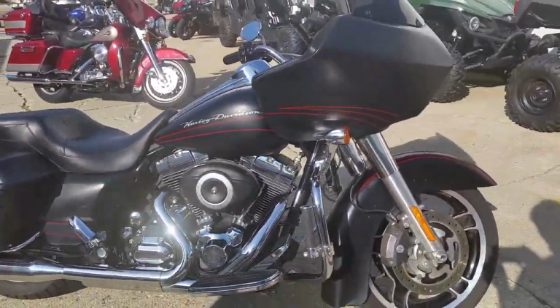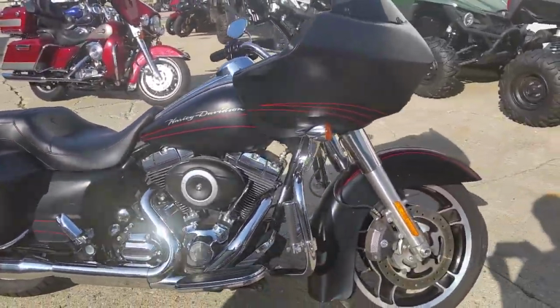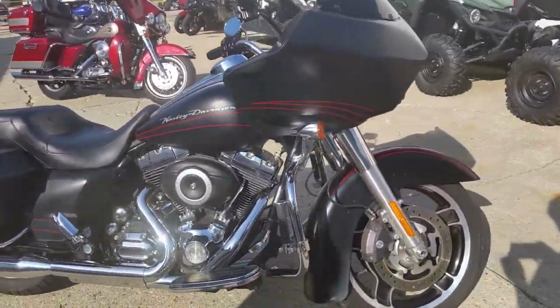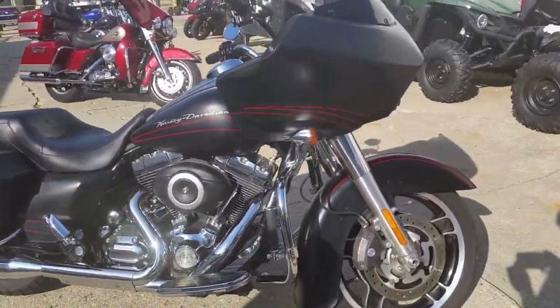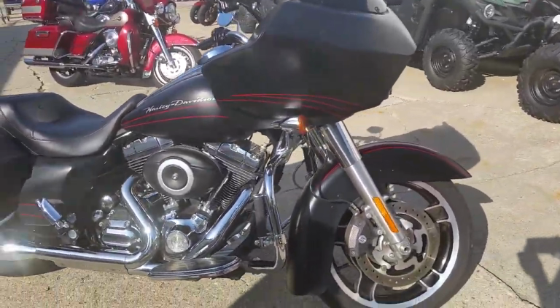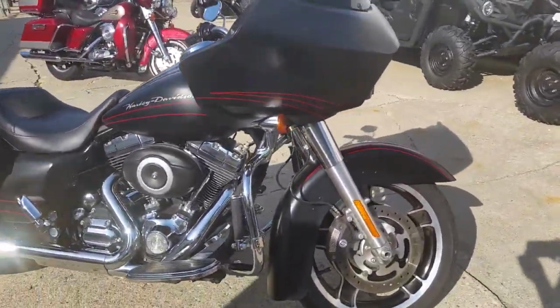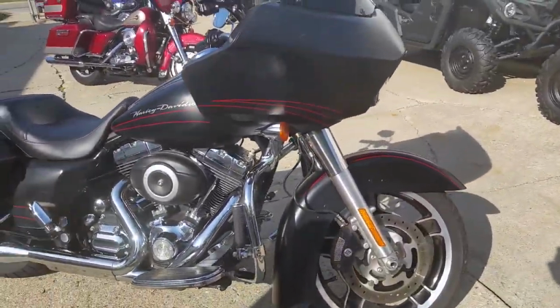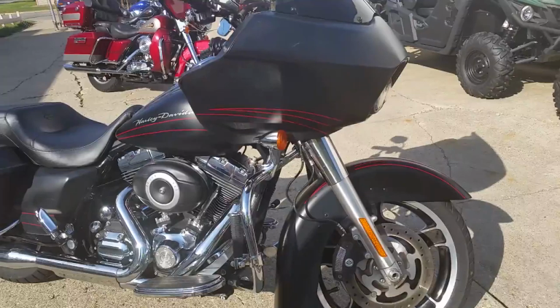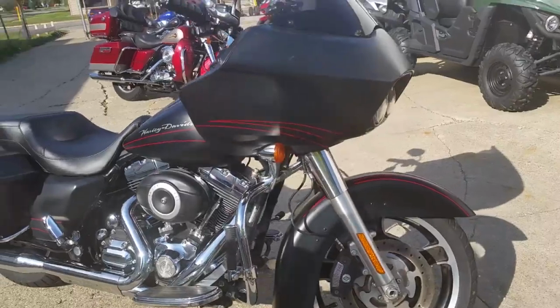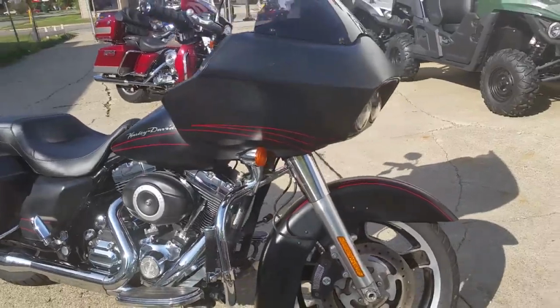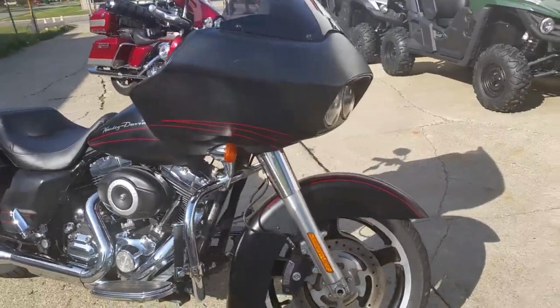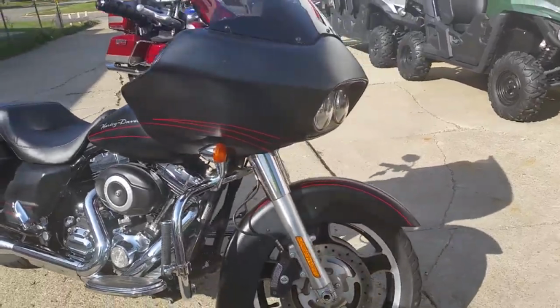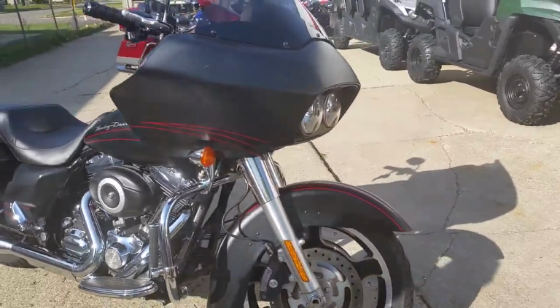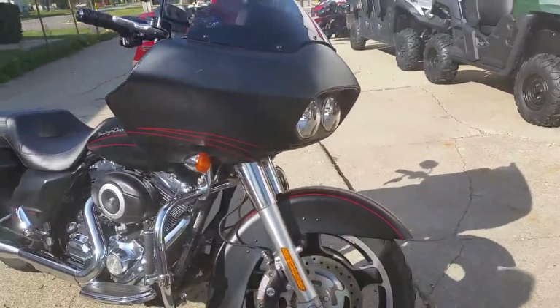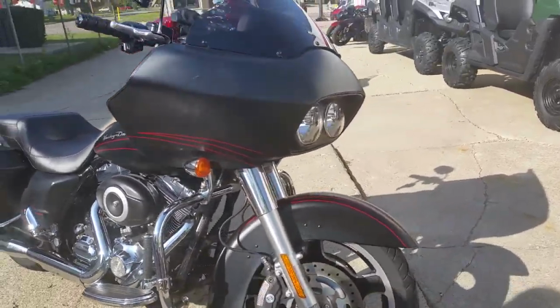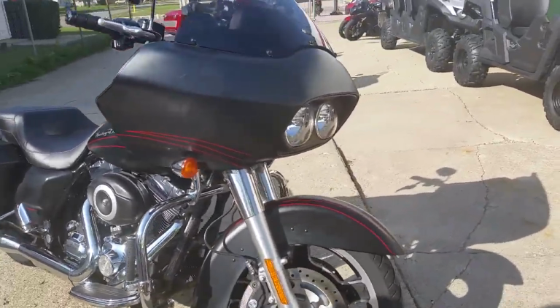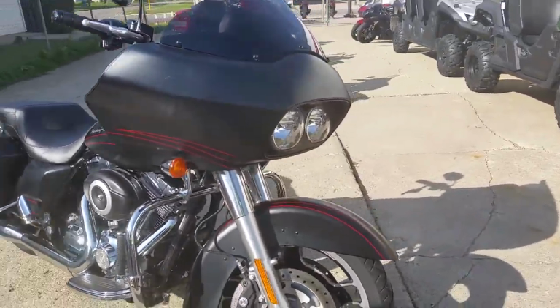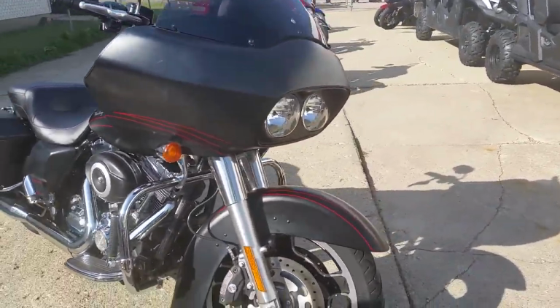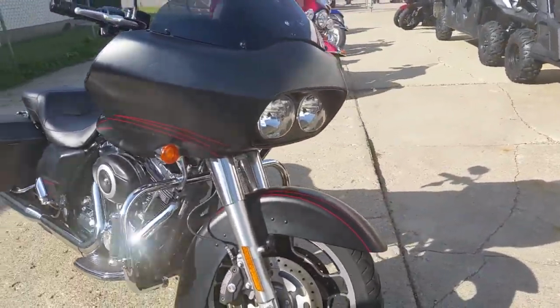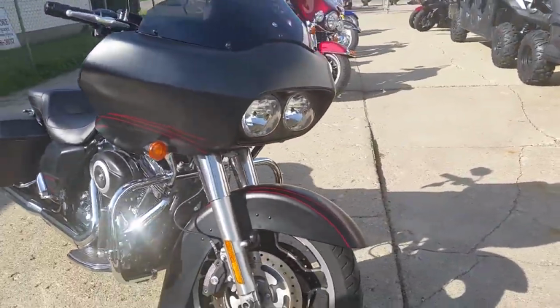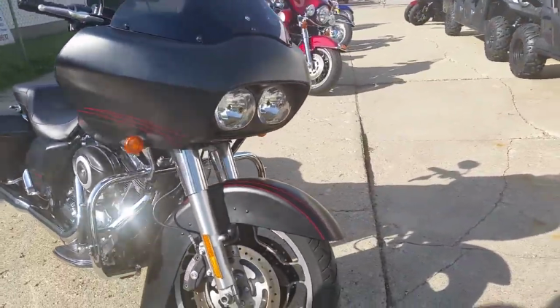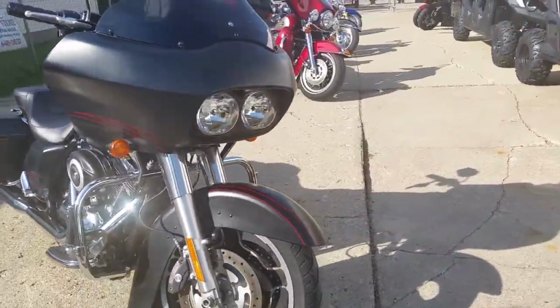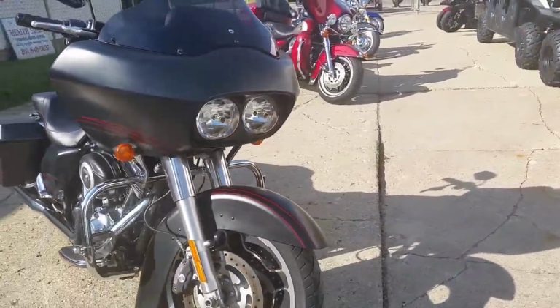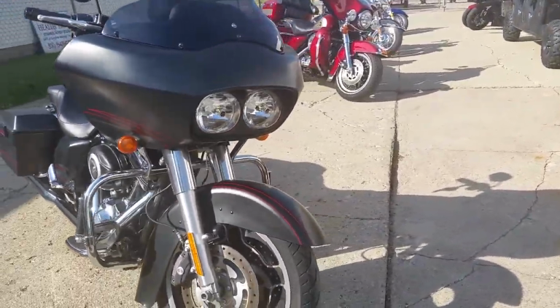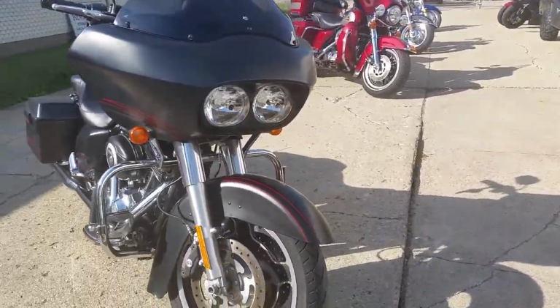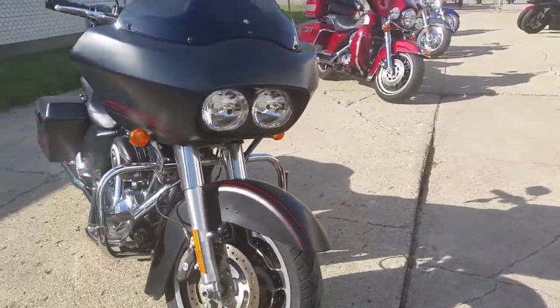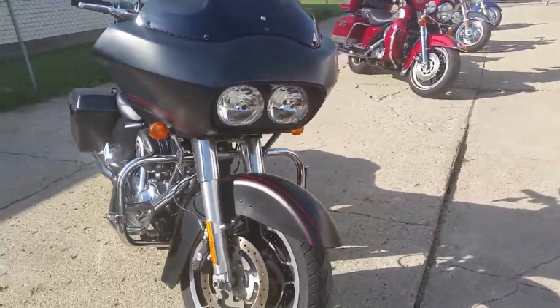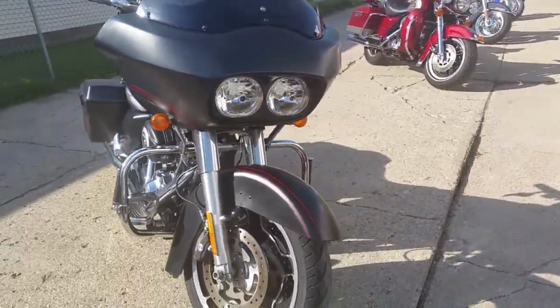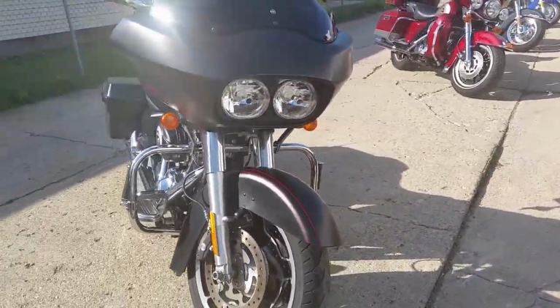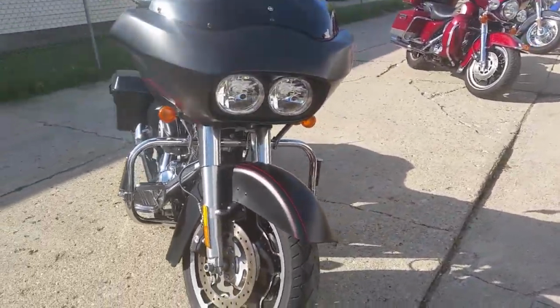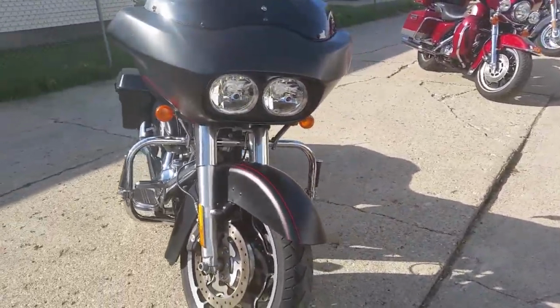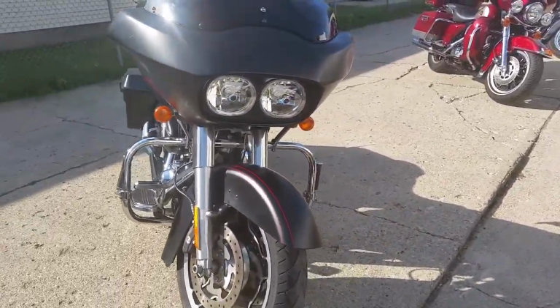It's priced to move at only $15,800. We got financing available for it, and we got leasing available for it.